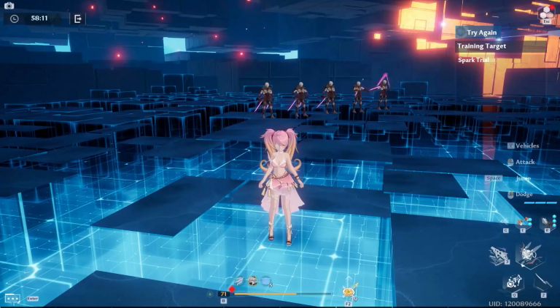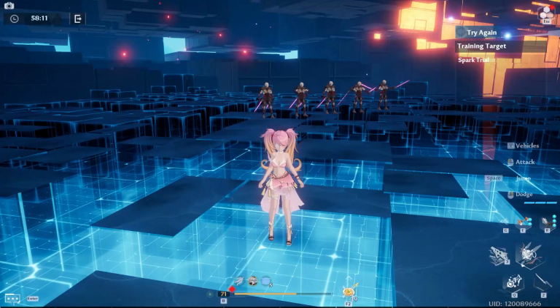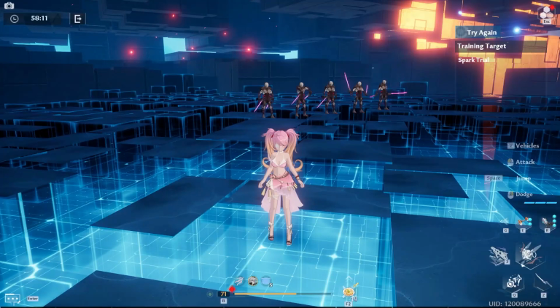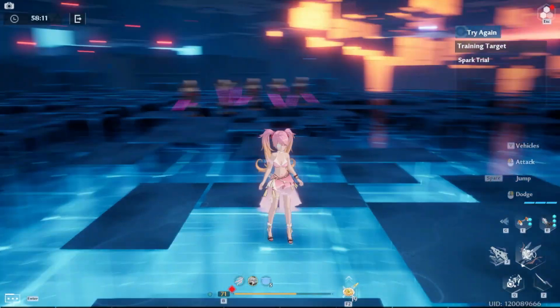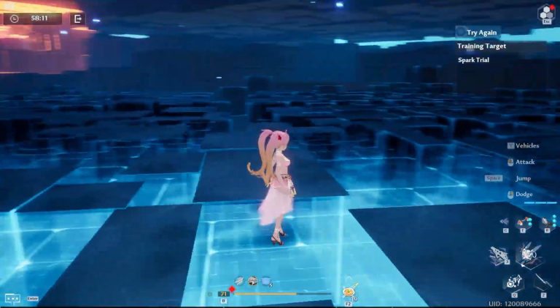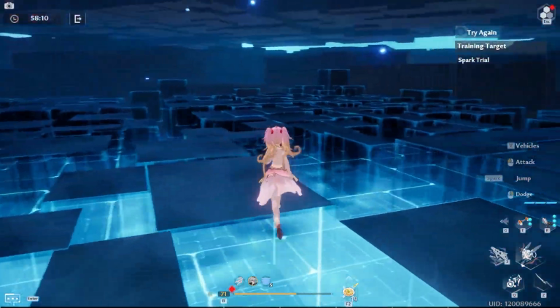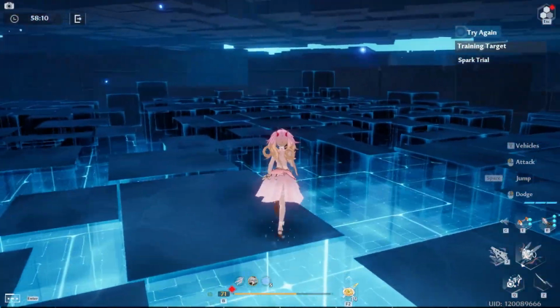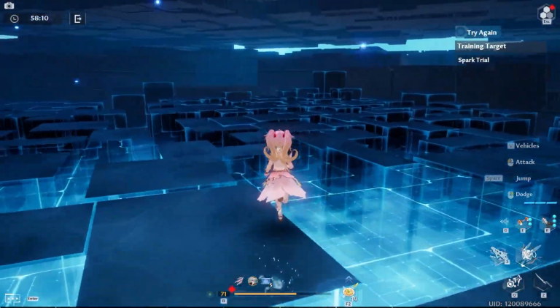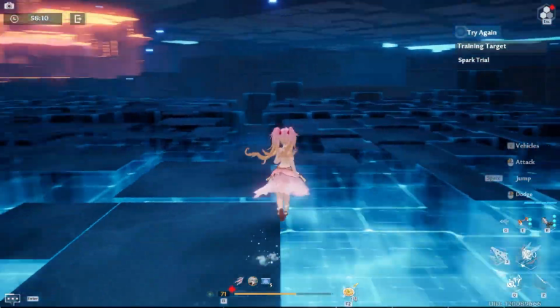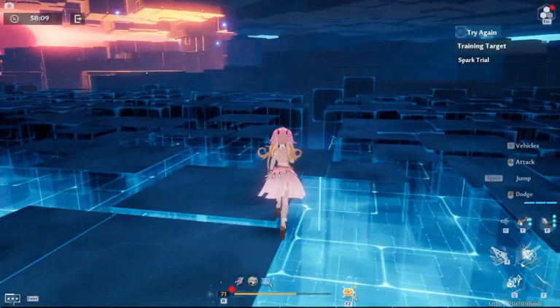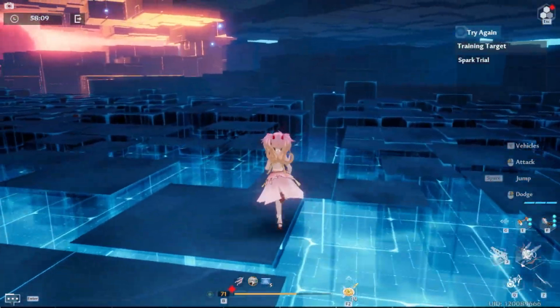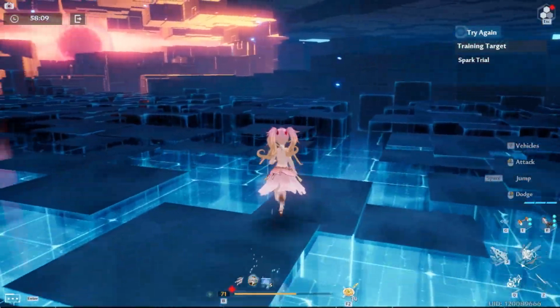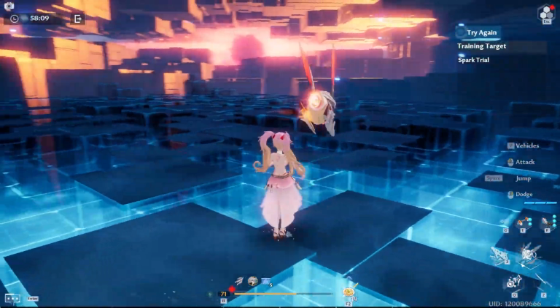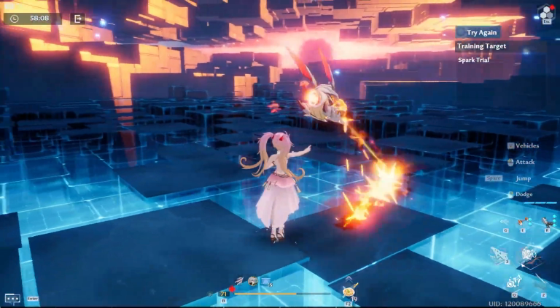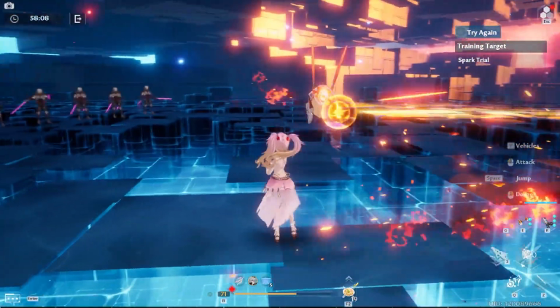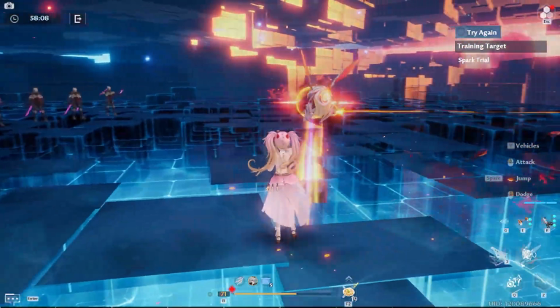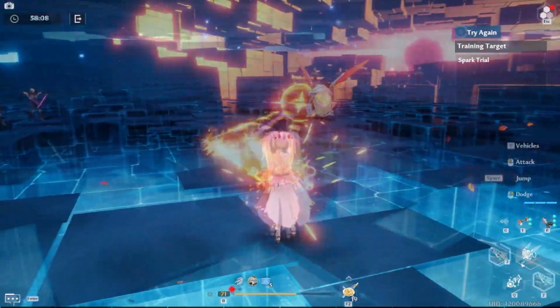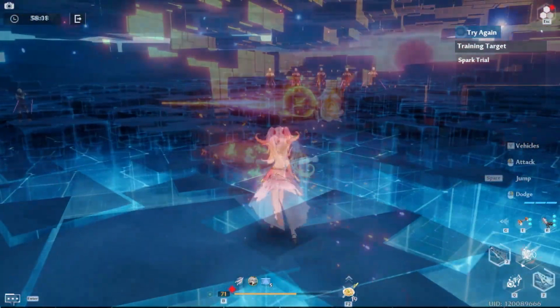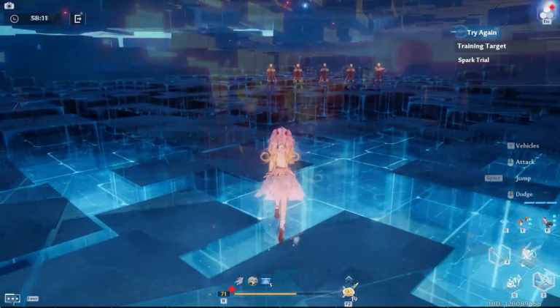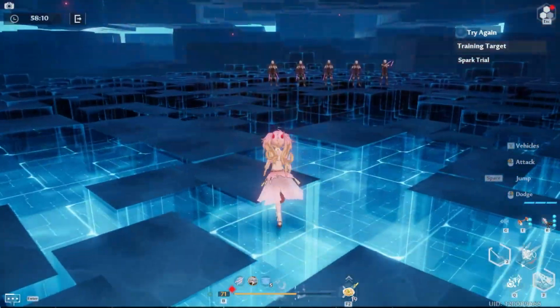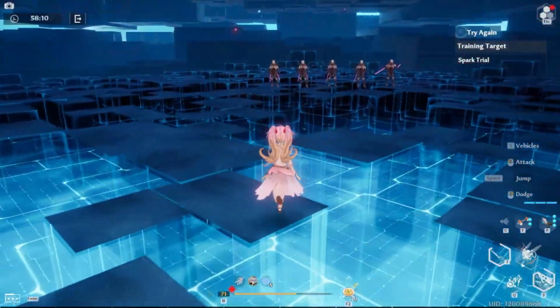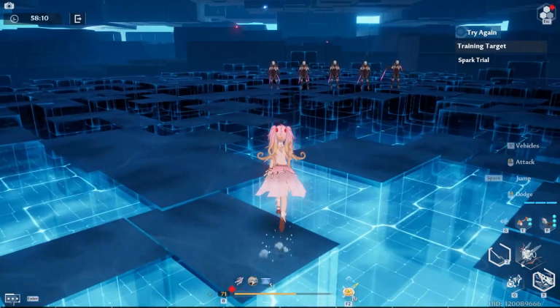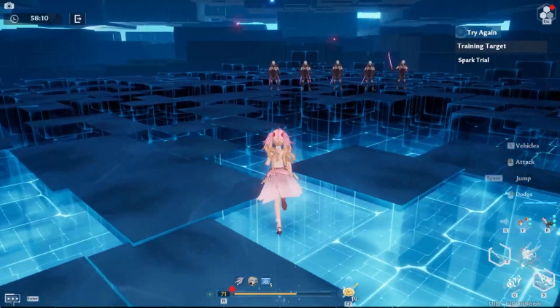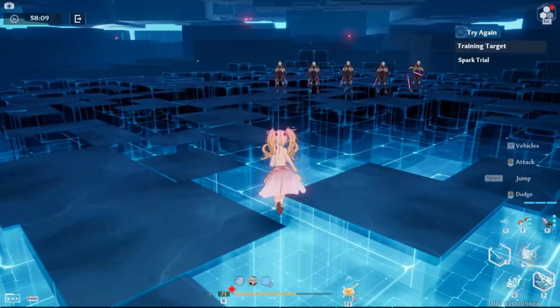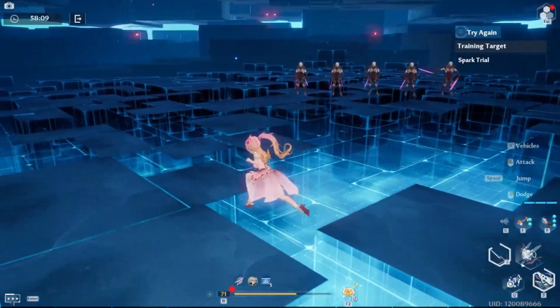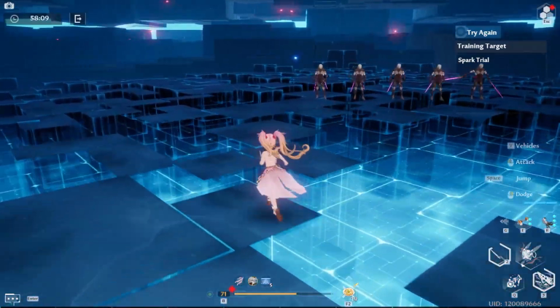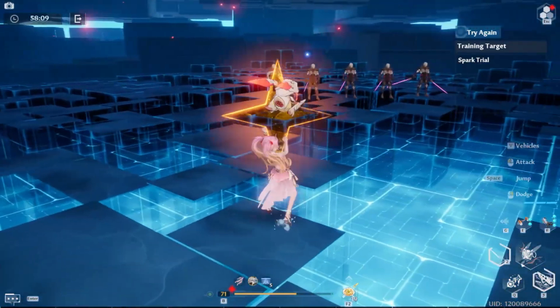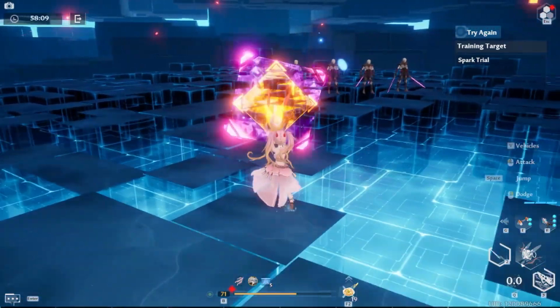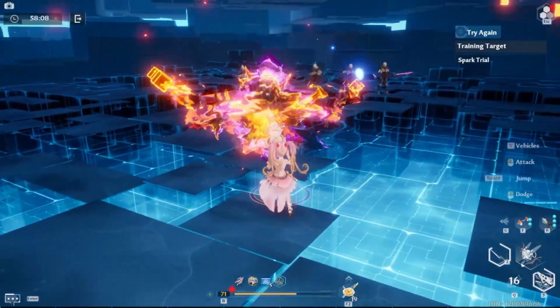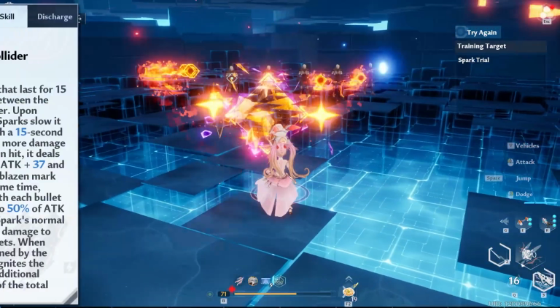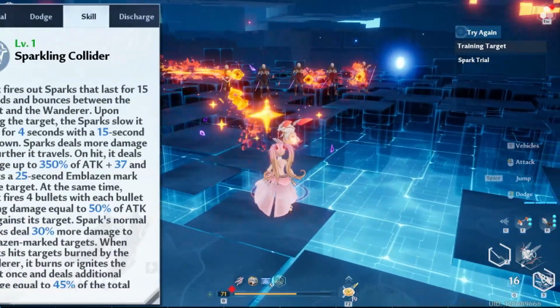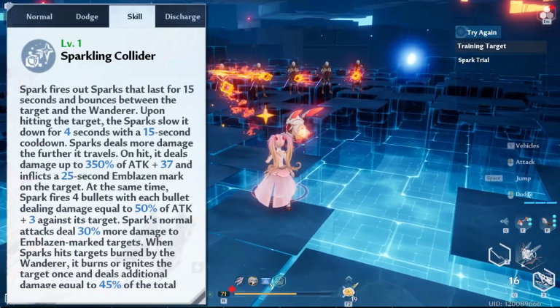Let's take a look at Ruby's combos and motion value per second numbers in Global. First off, let's look at Ruby's skill, Sparkling Collider.